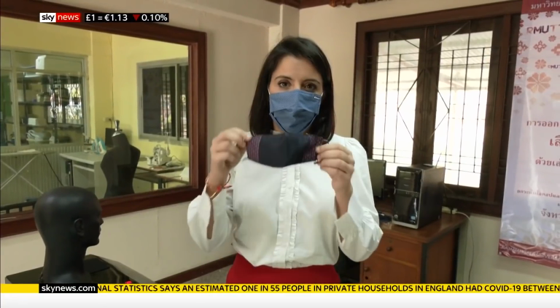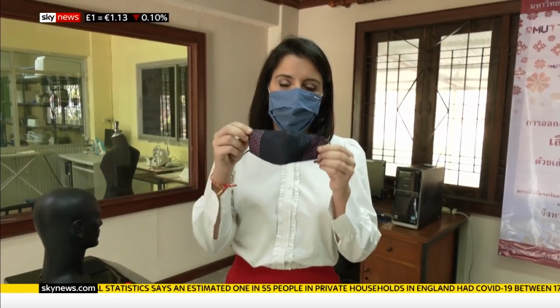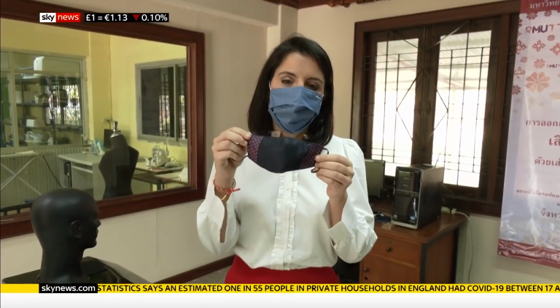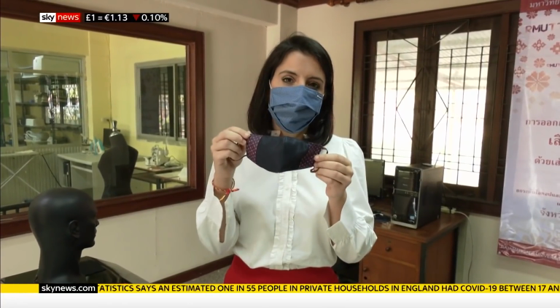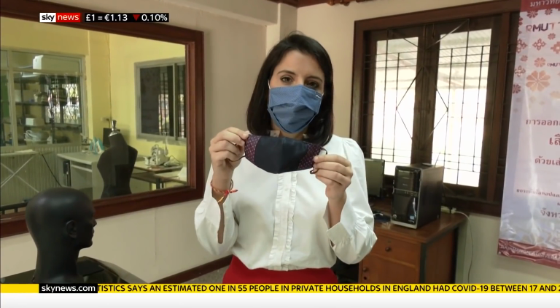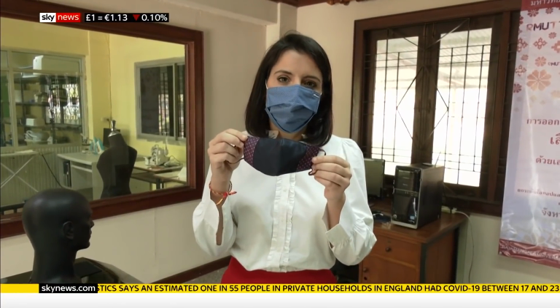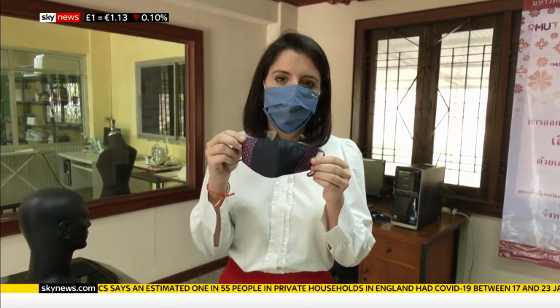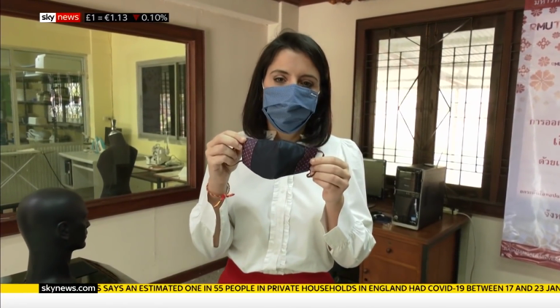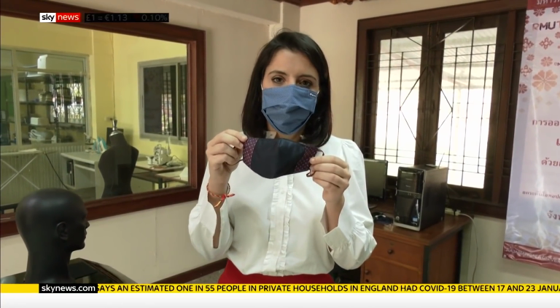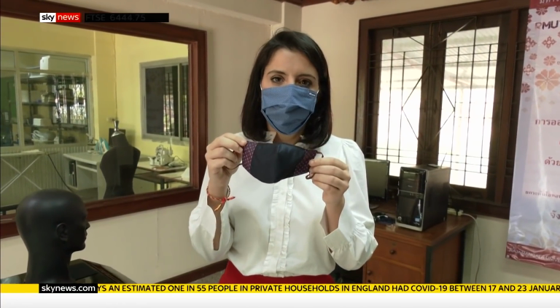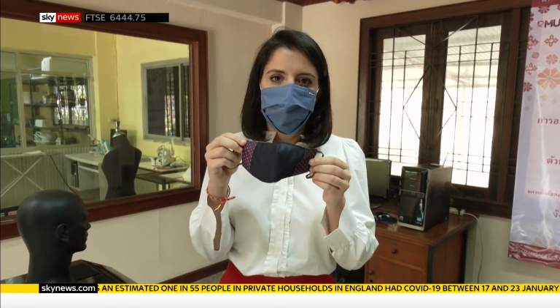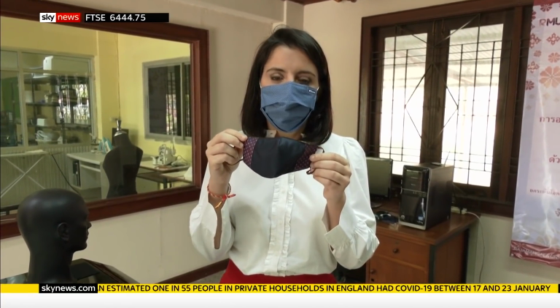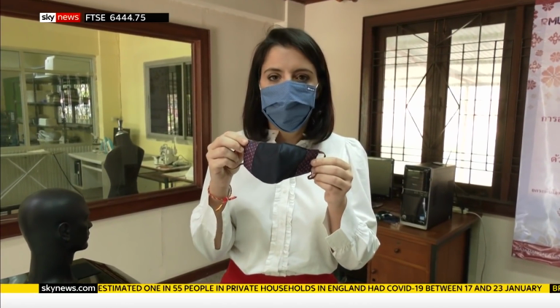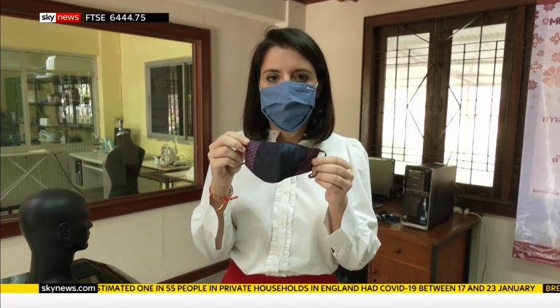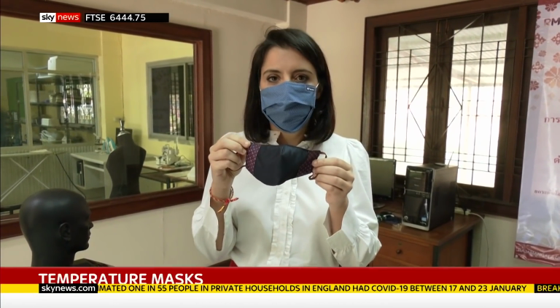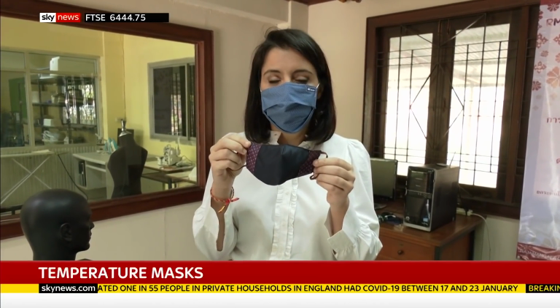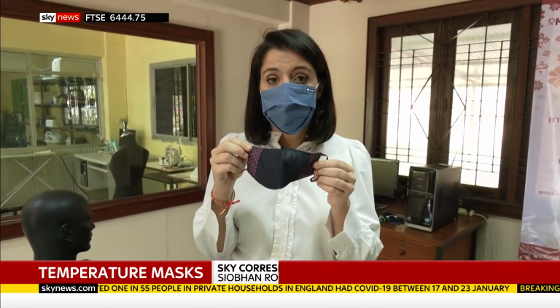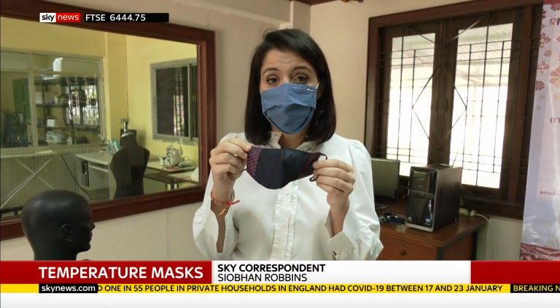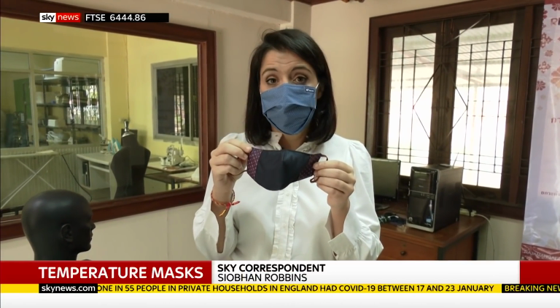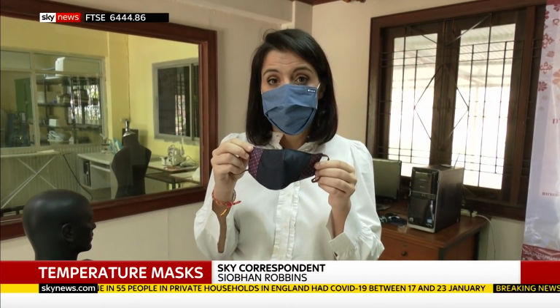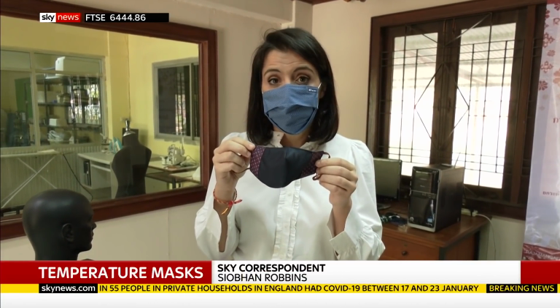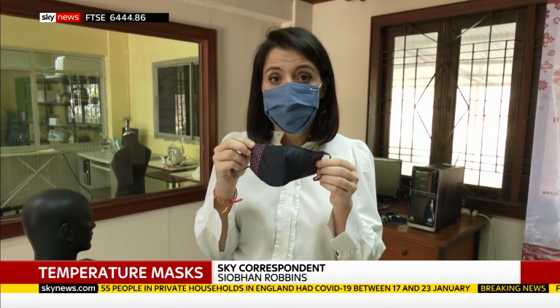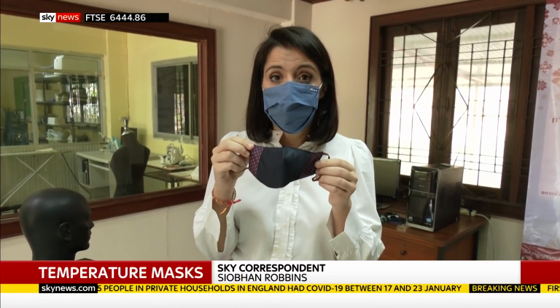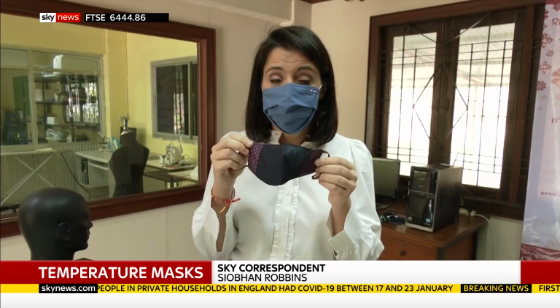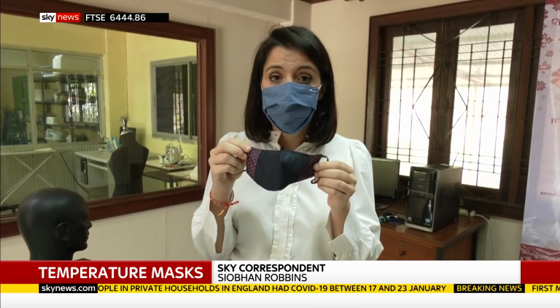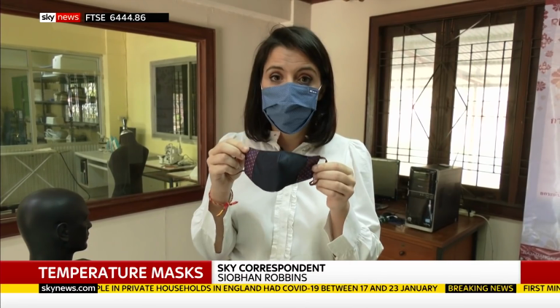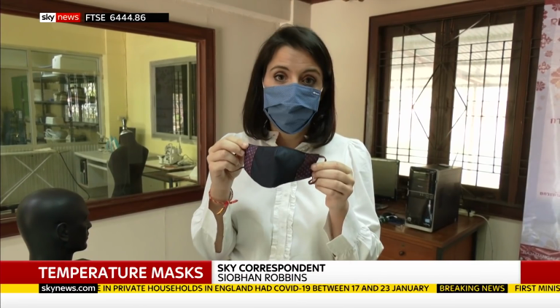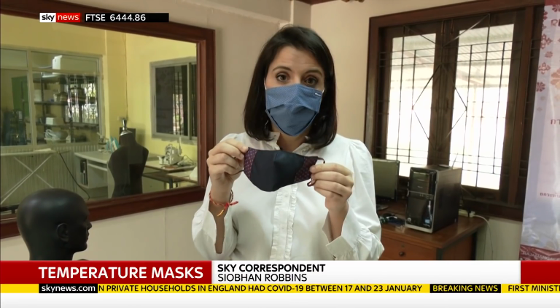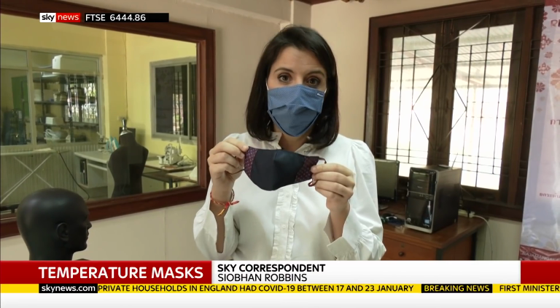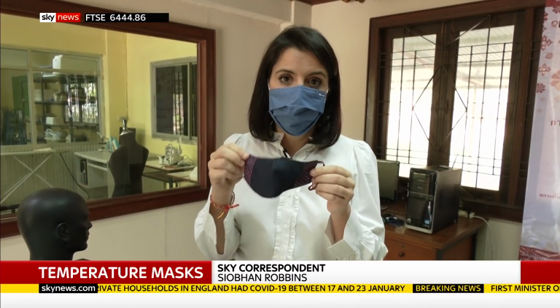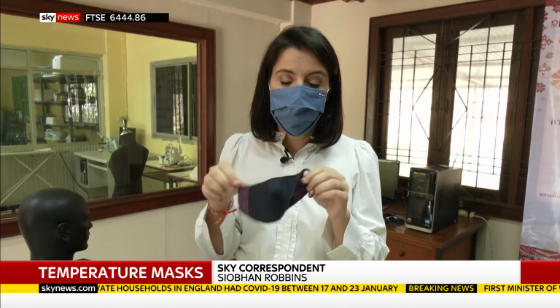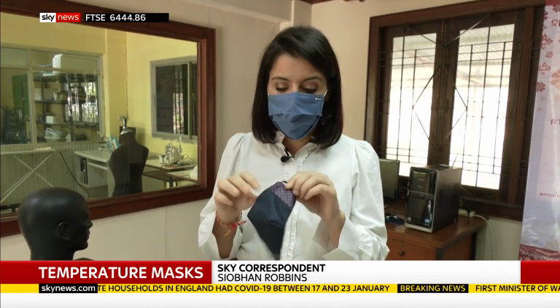So this is the mask, and it was thought up by the students last year when there was a mask shortage here in Thailand.